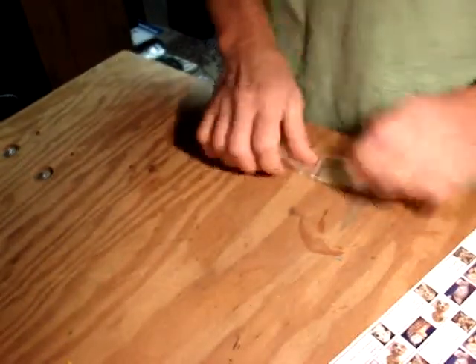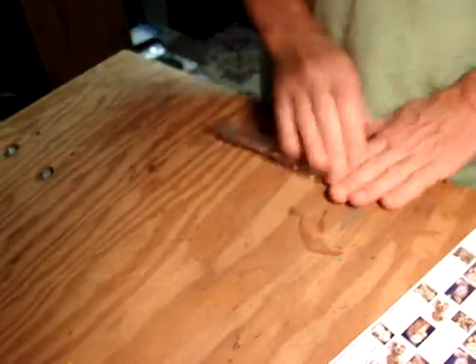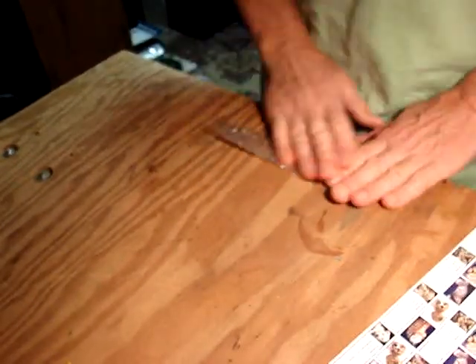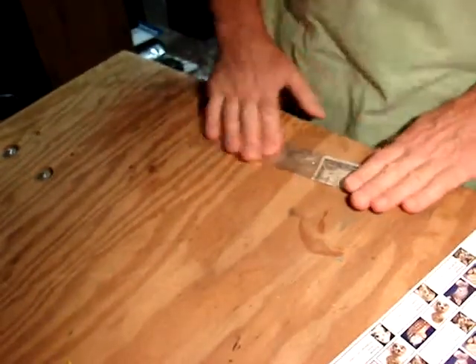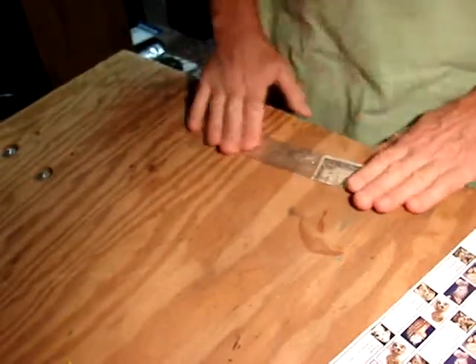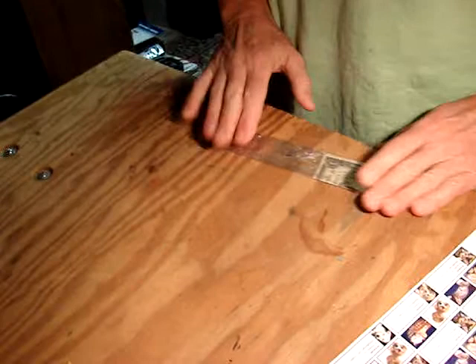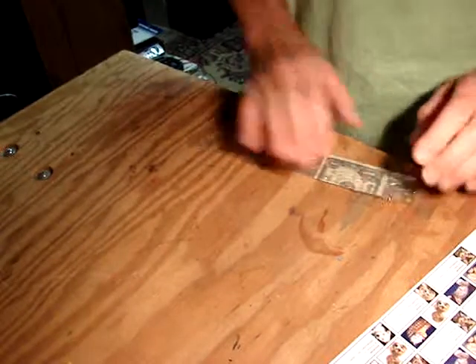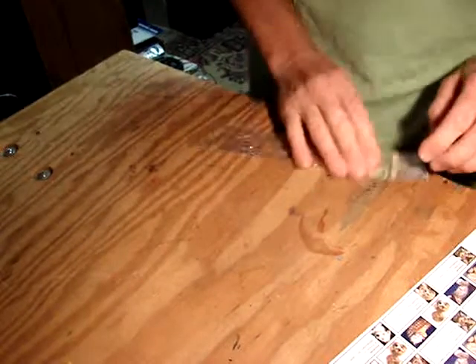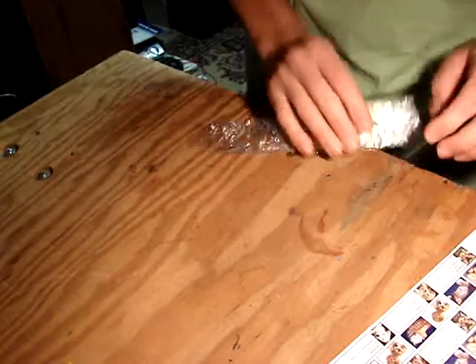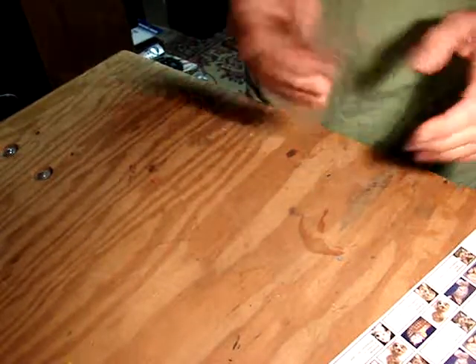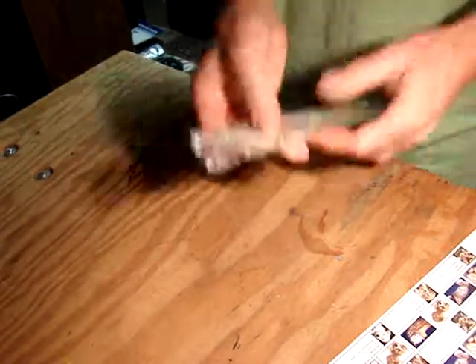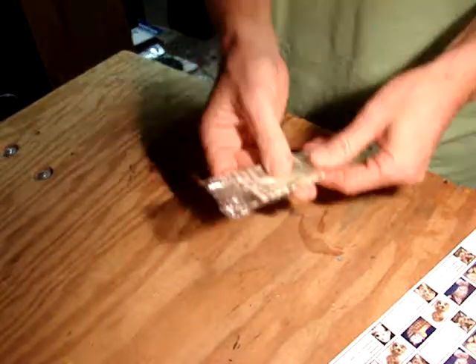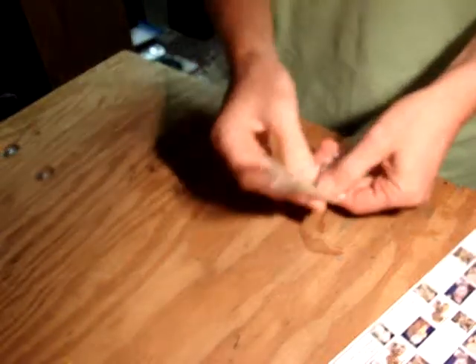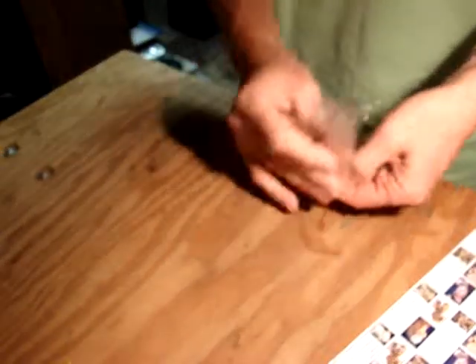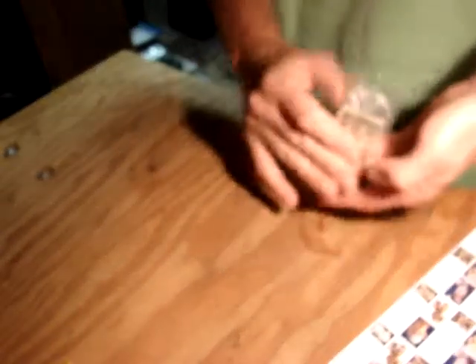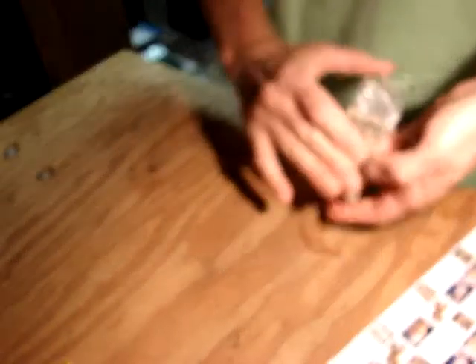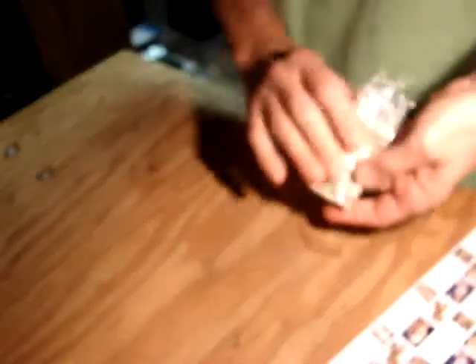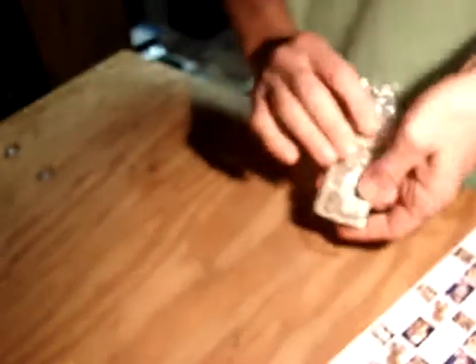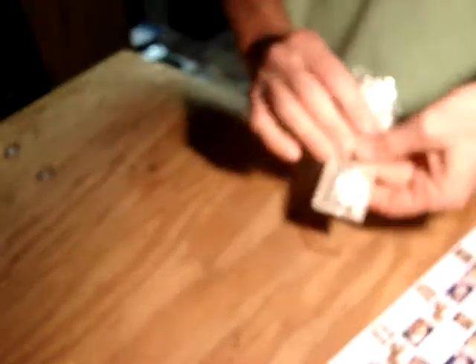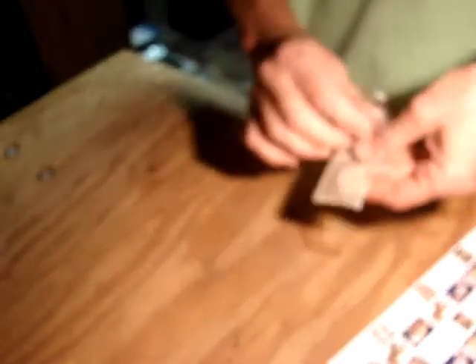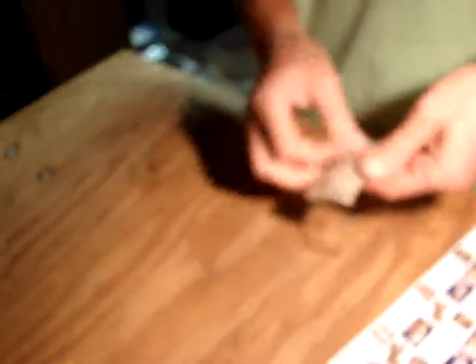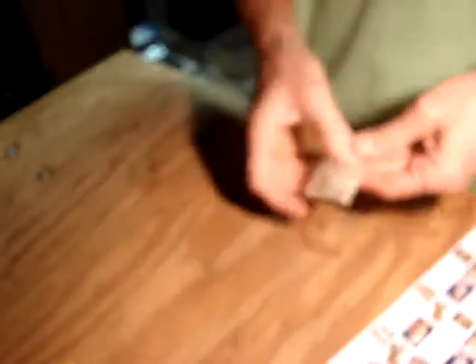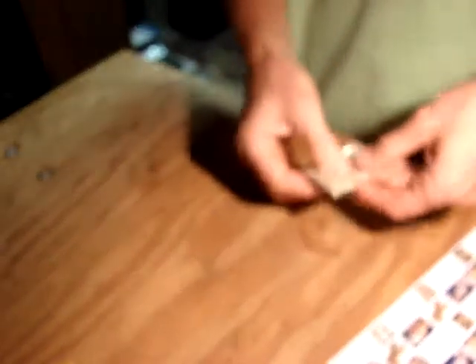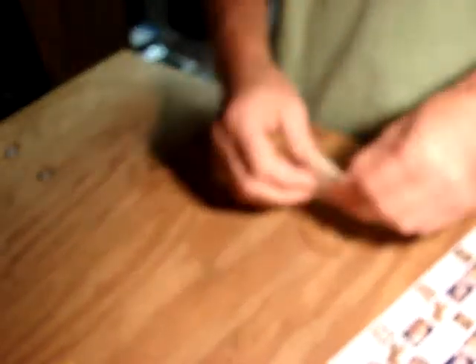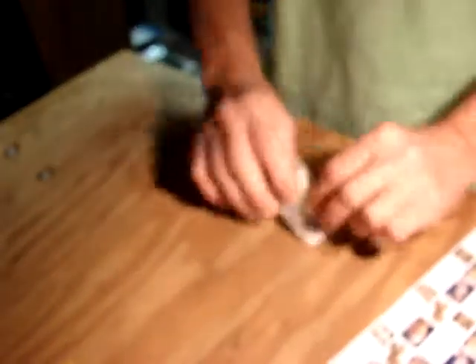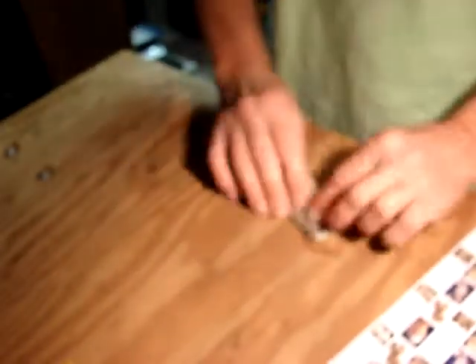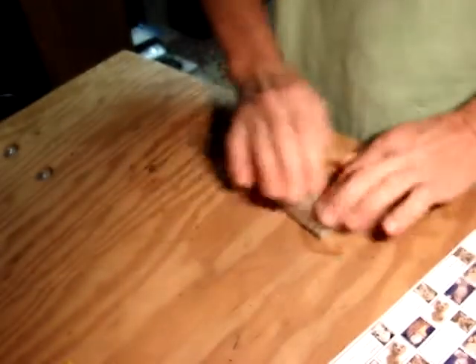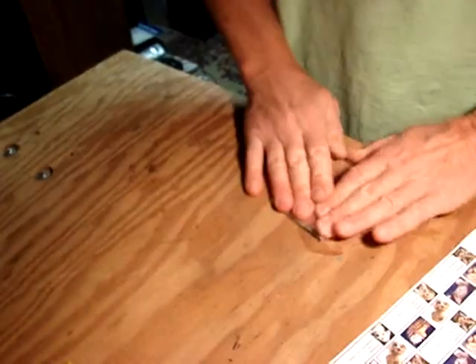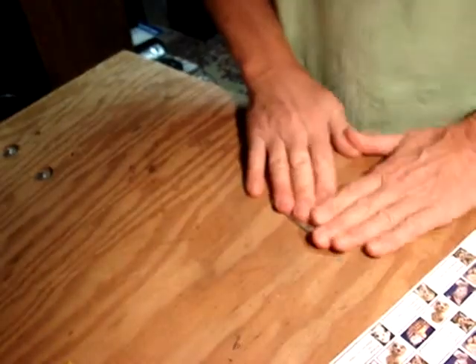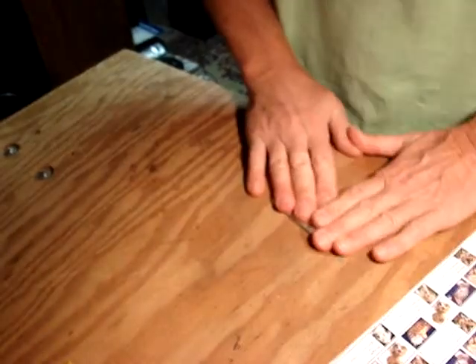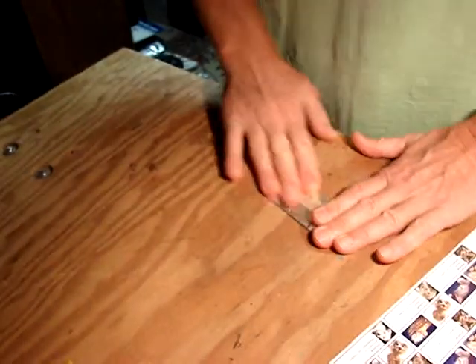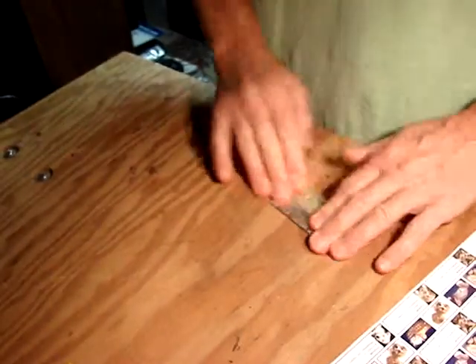Just like so, fold it around, fold it around — there you go.